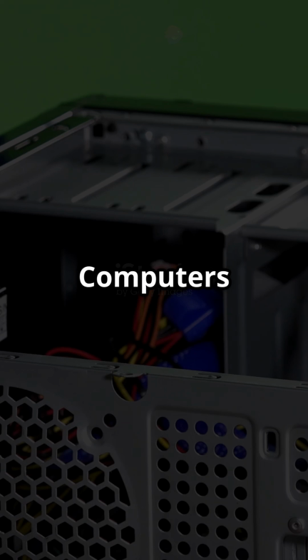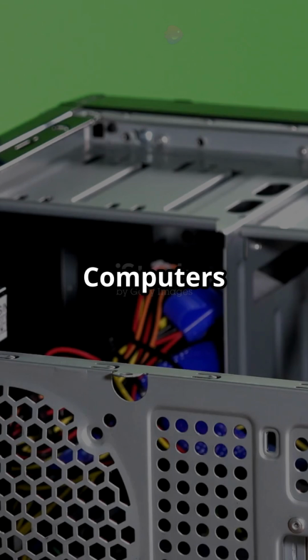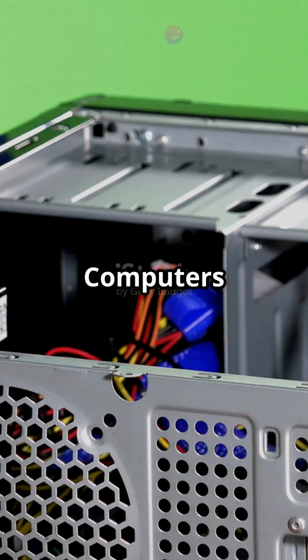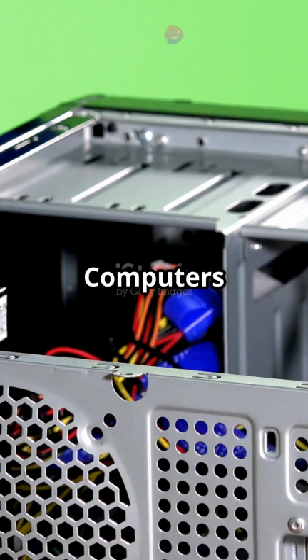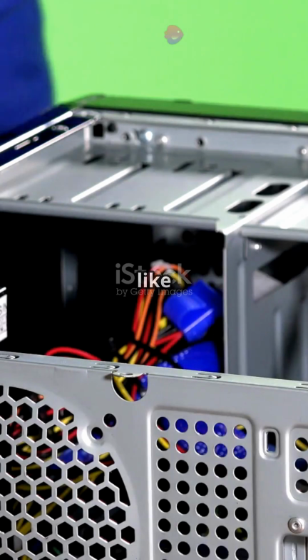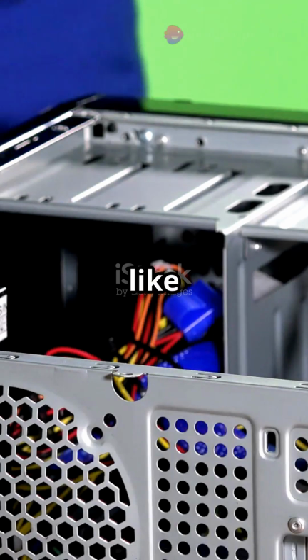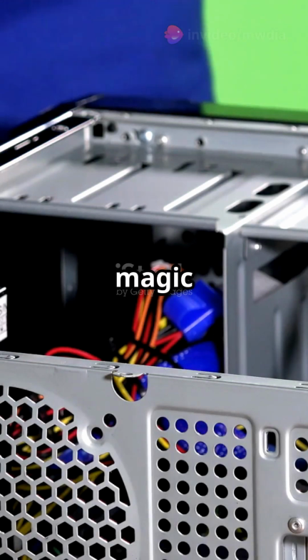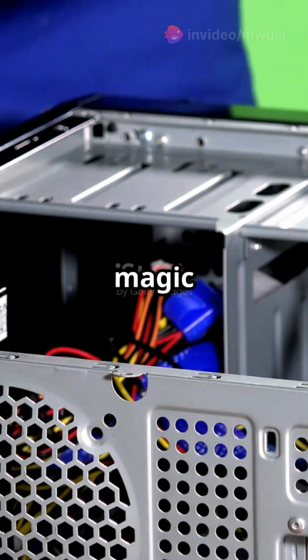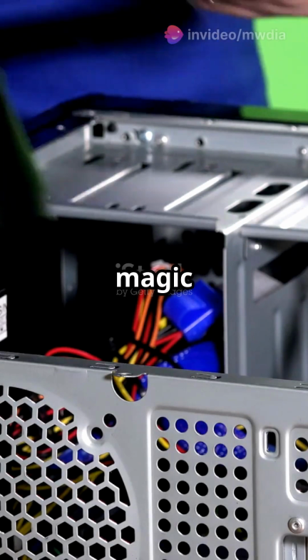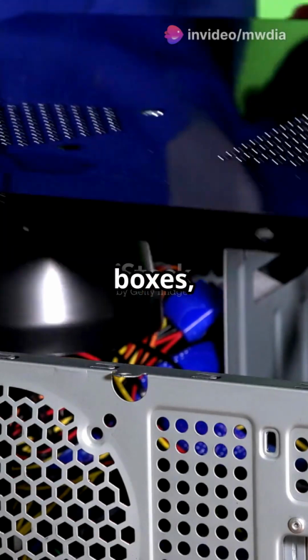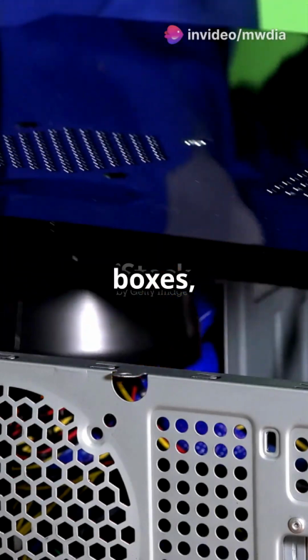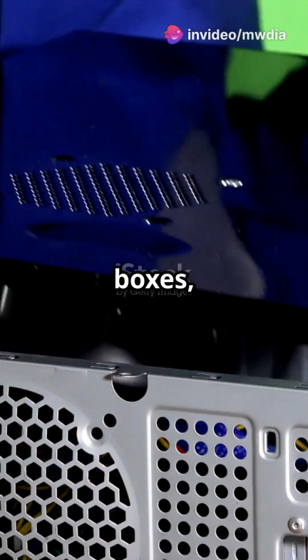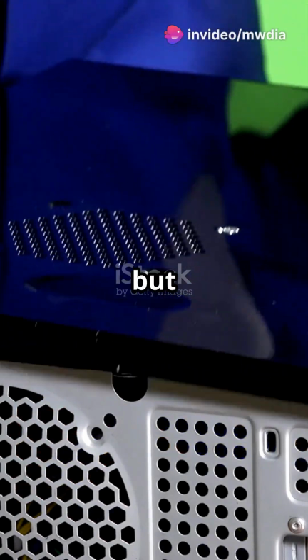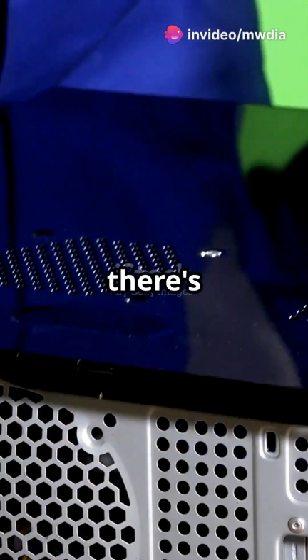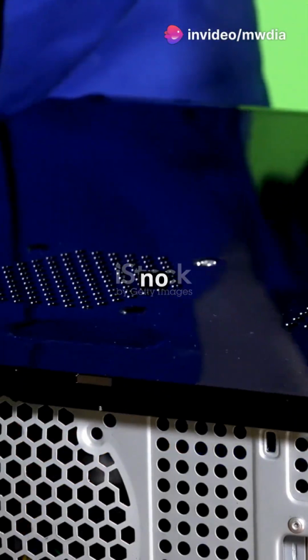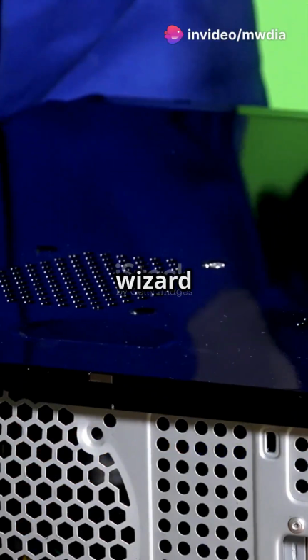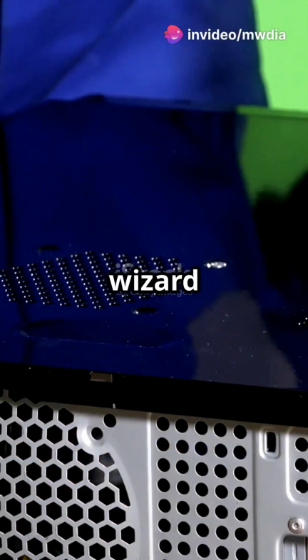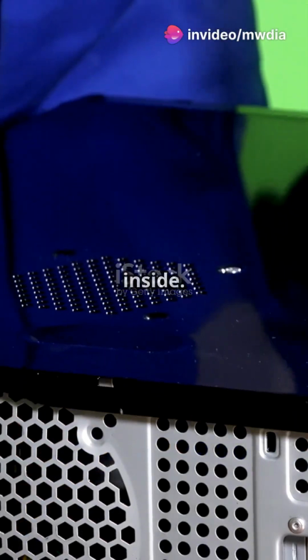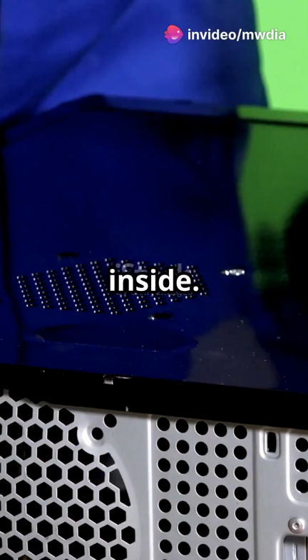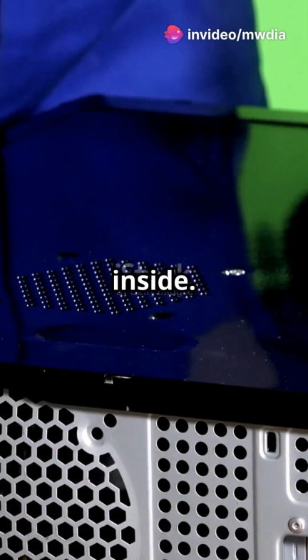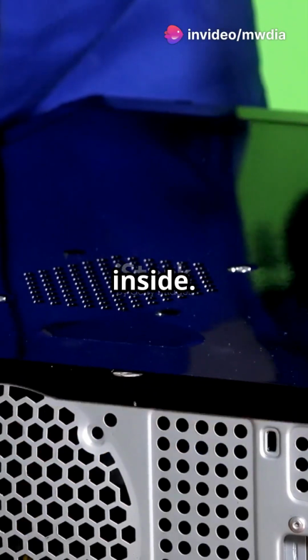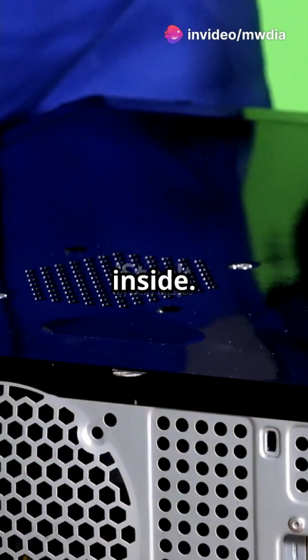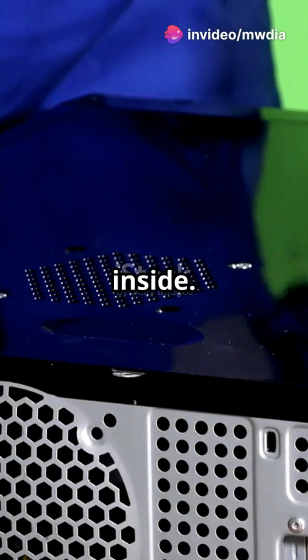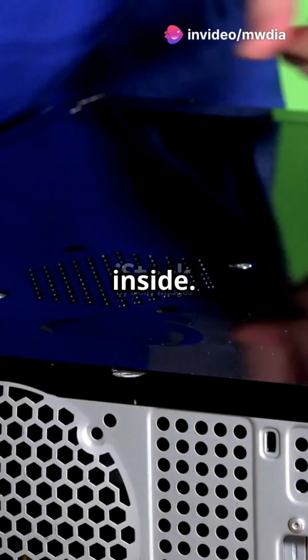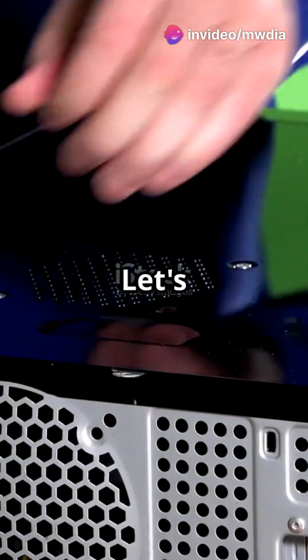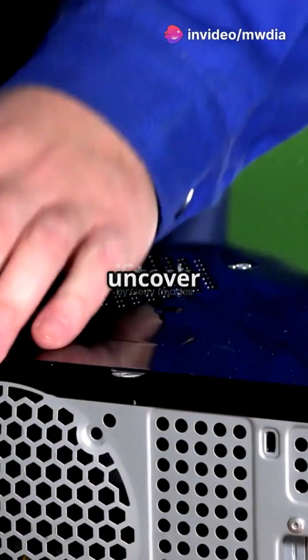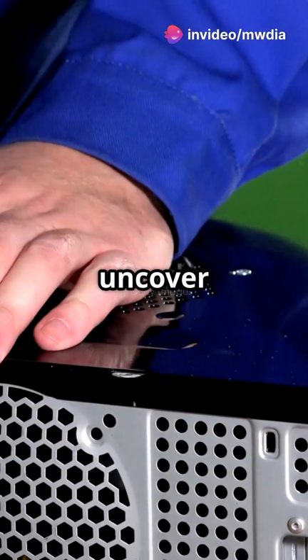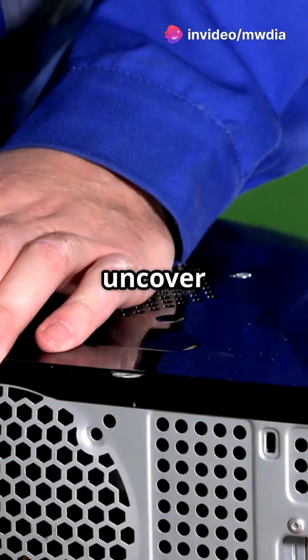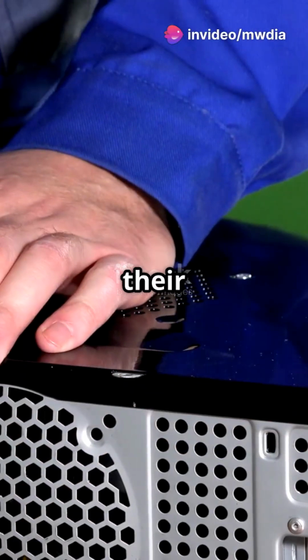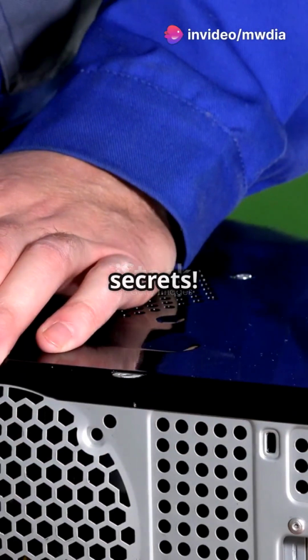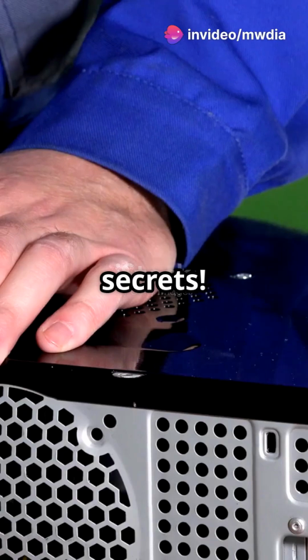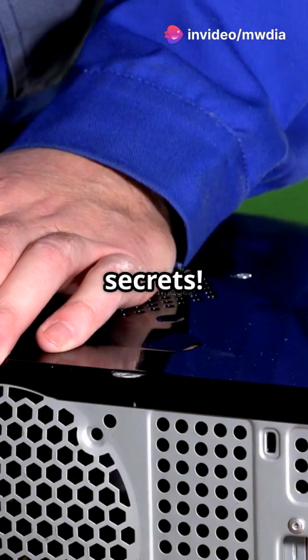Computers are like magic boxes, but there's no wizard inside. Let's uncover their secrets.